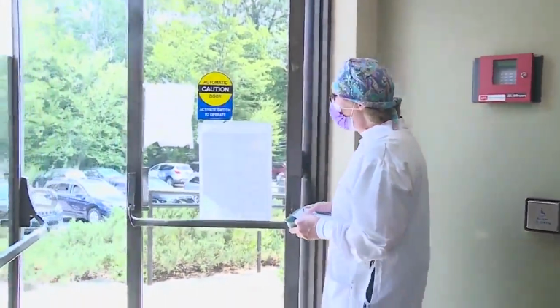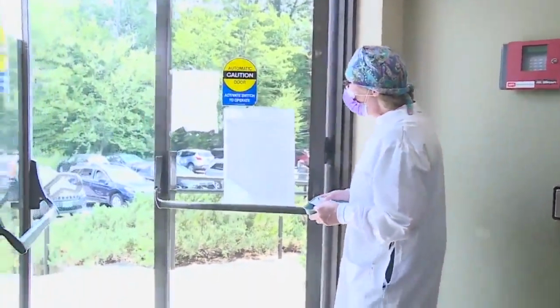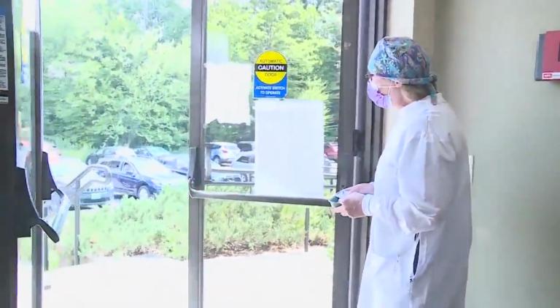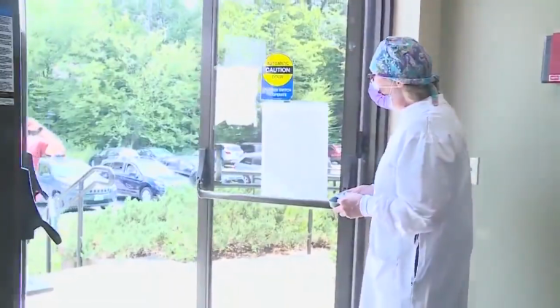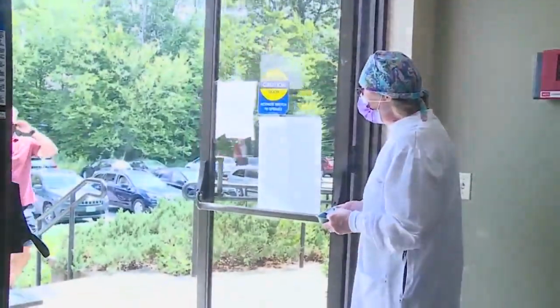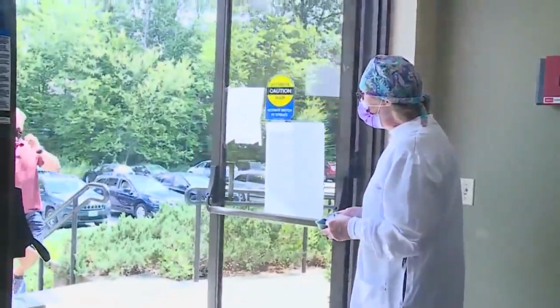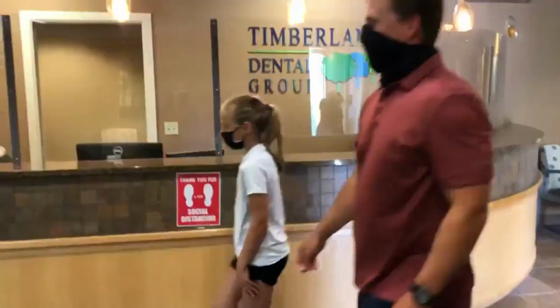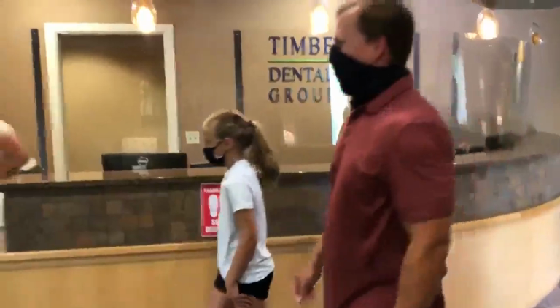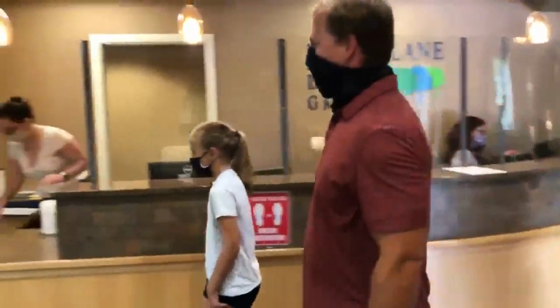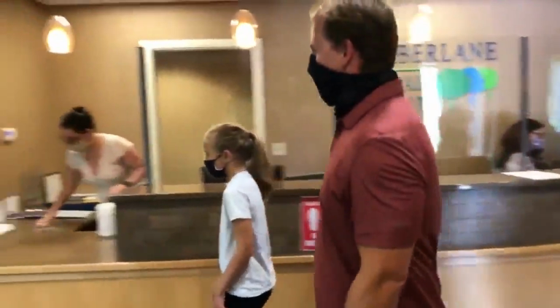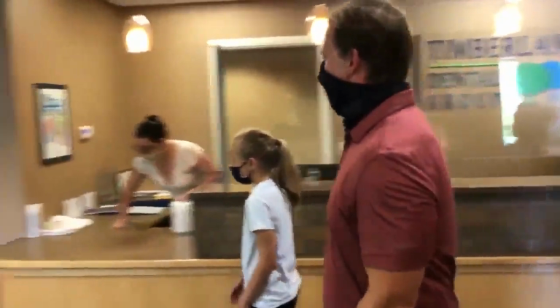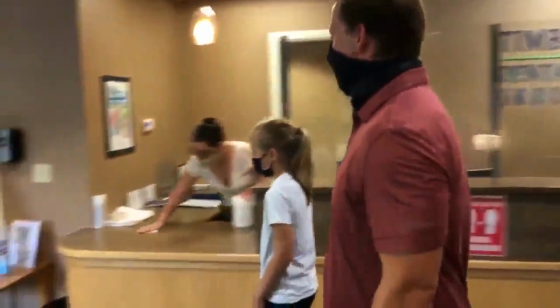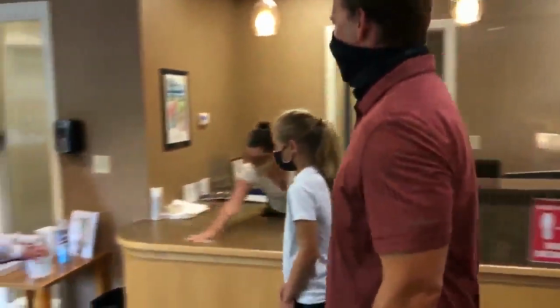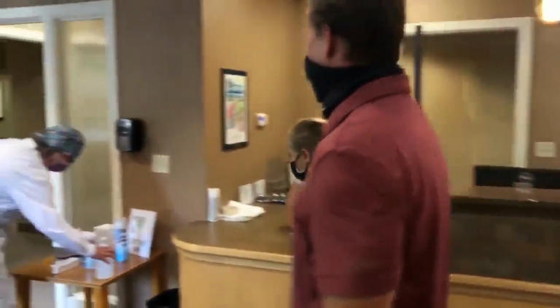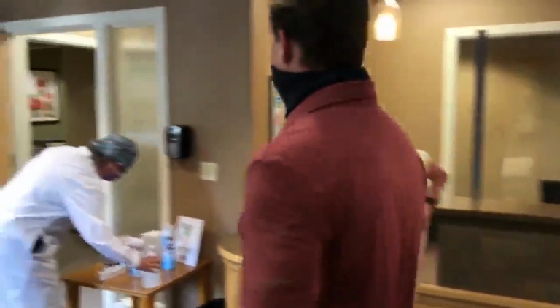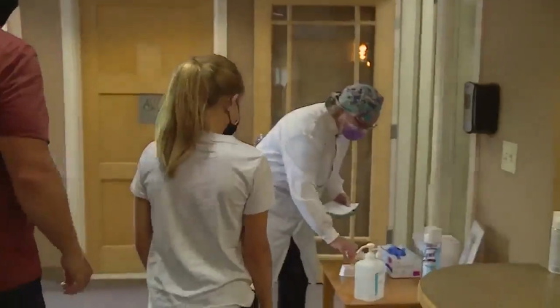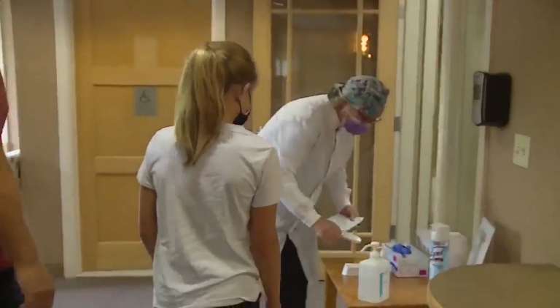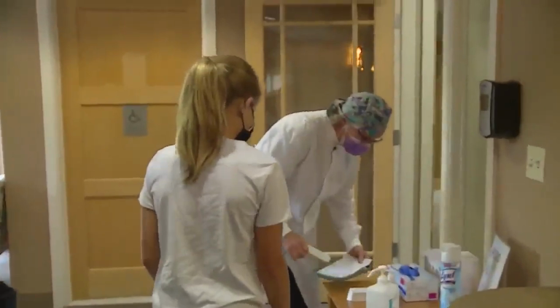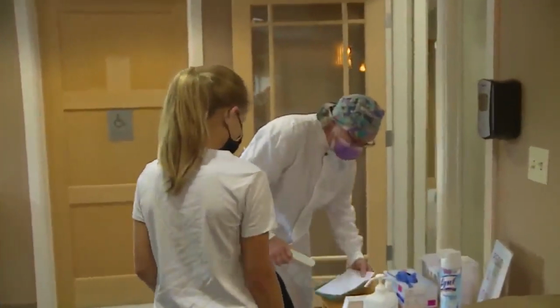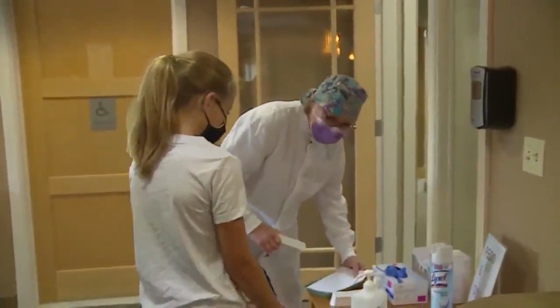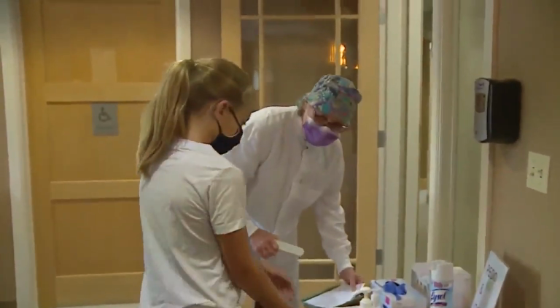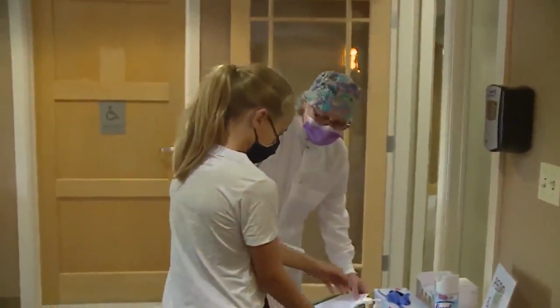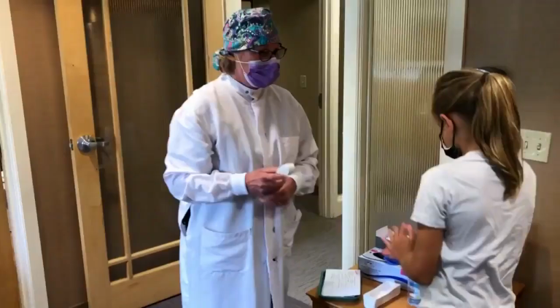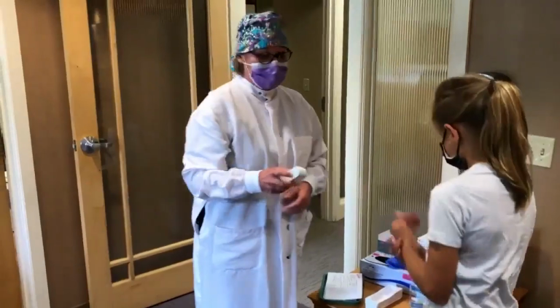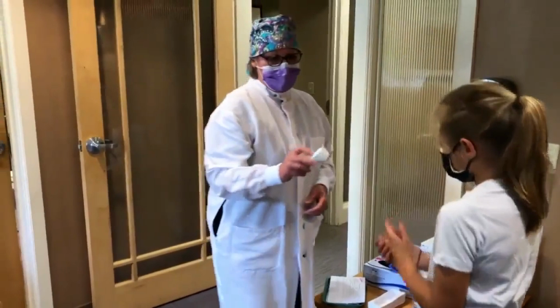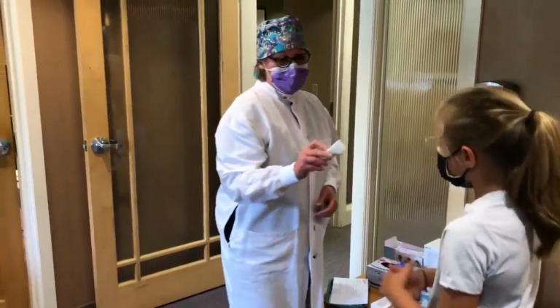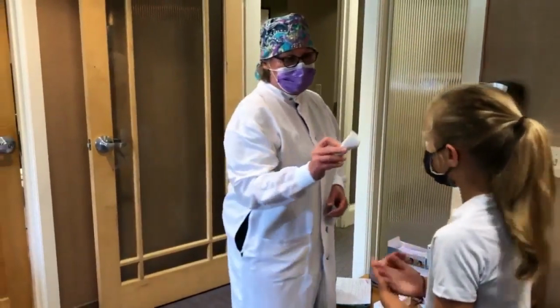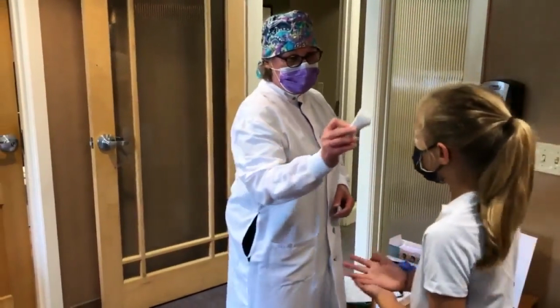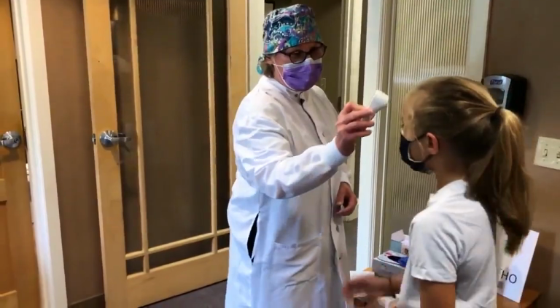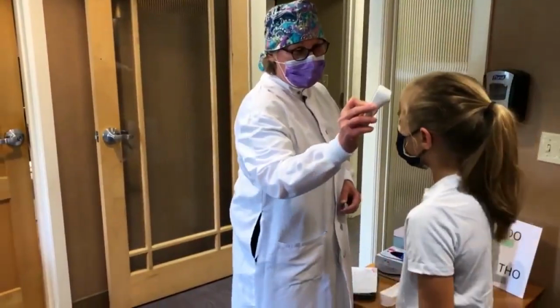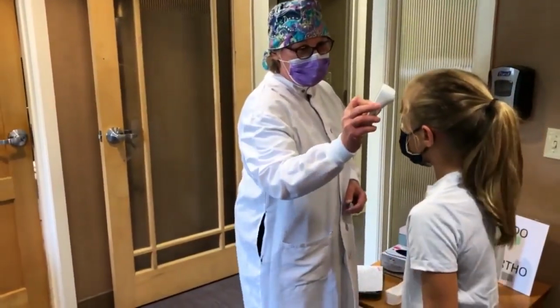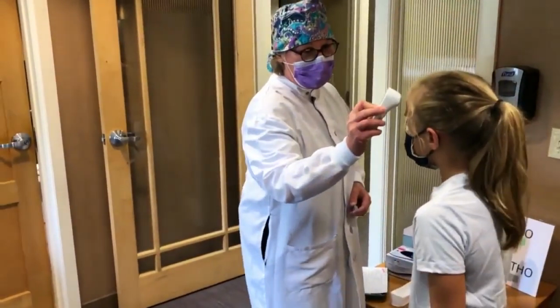The hygienist greets the patient — 'Are you Alice?' — then does one last temperature check, taking both temperatures, before stopping at a sanitizing station.